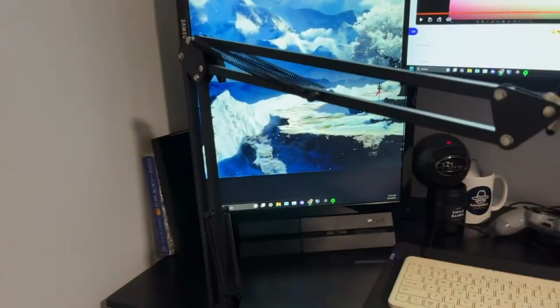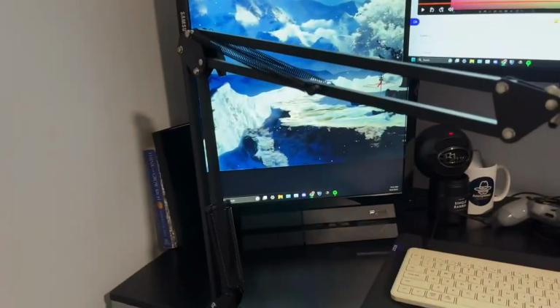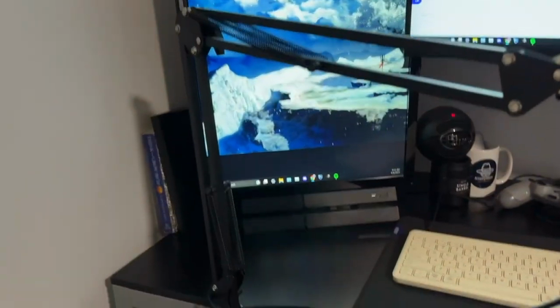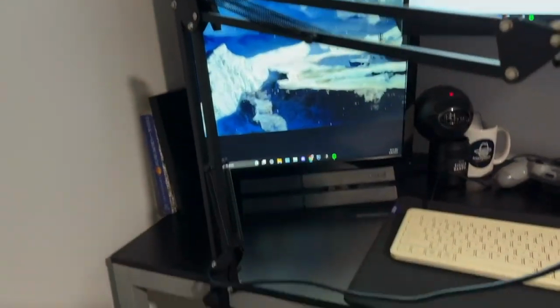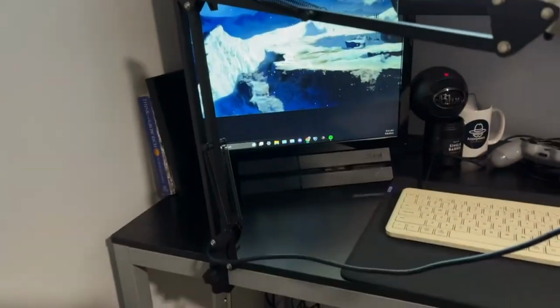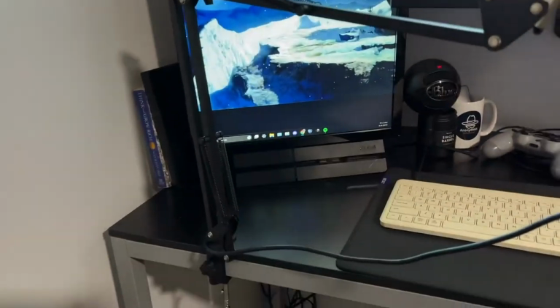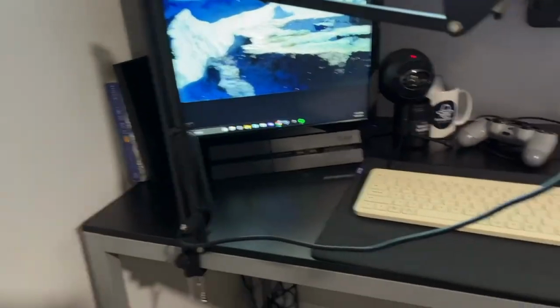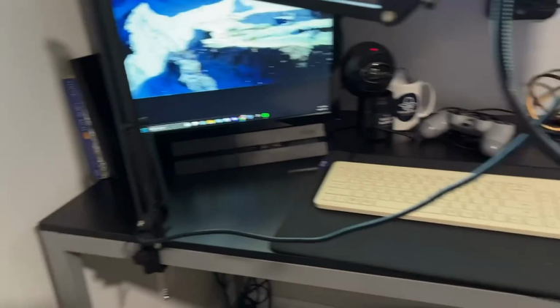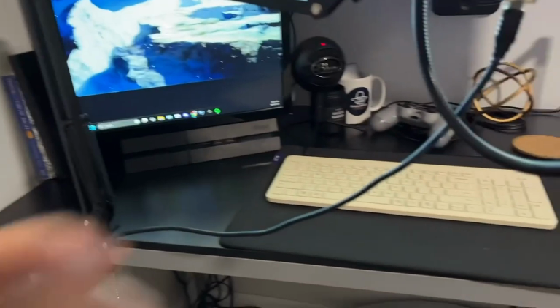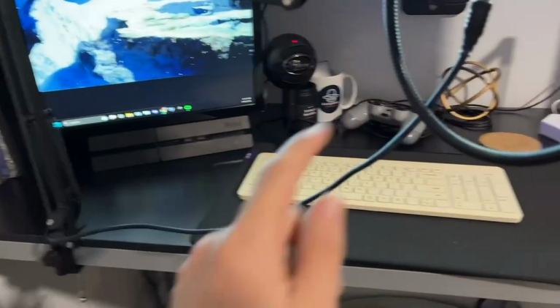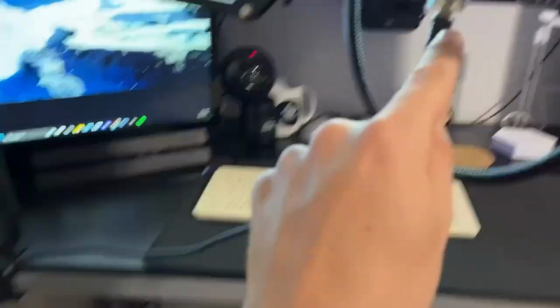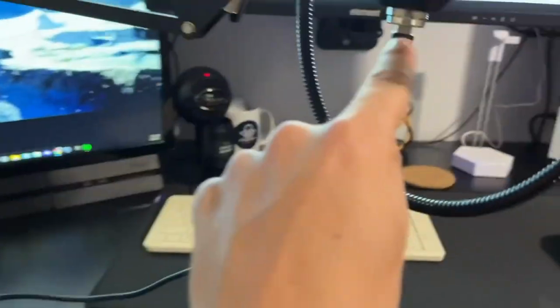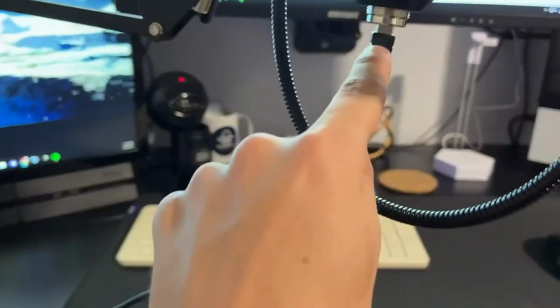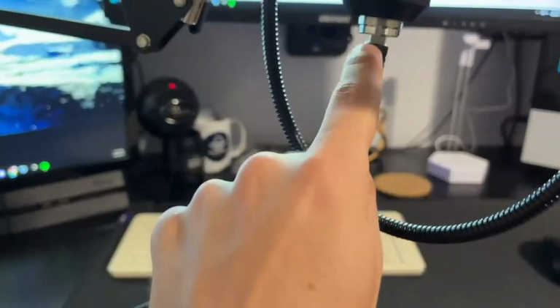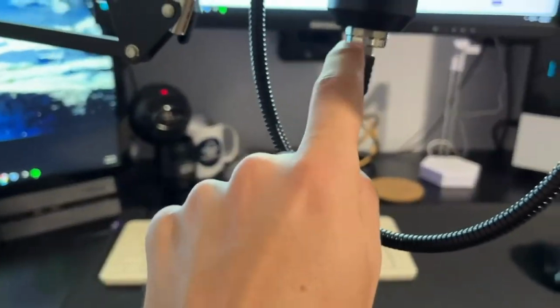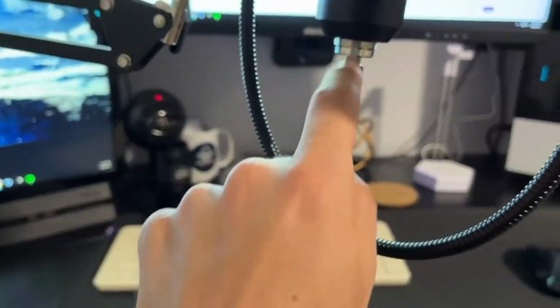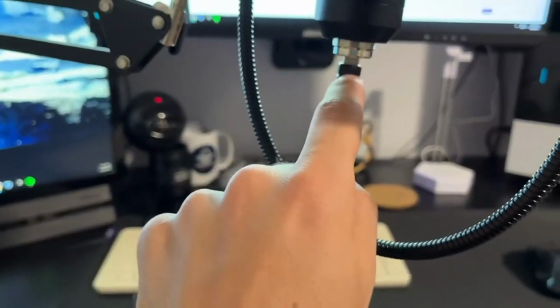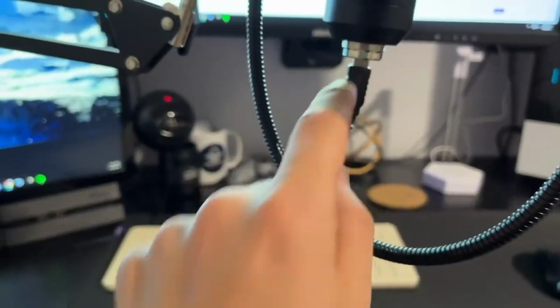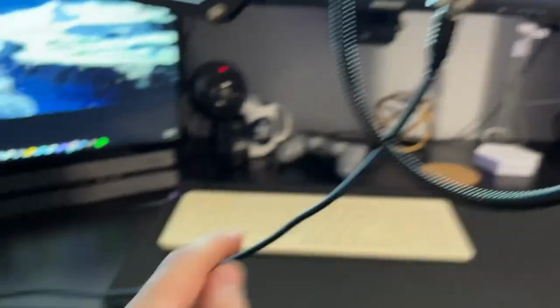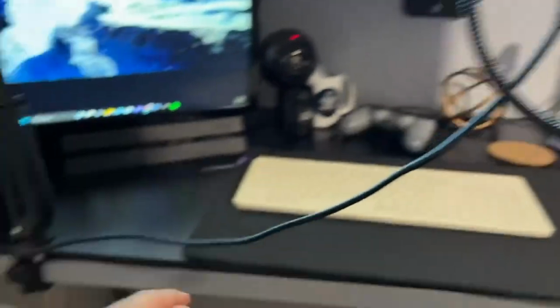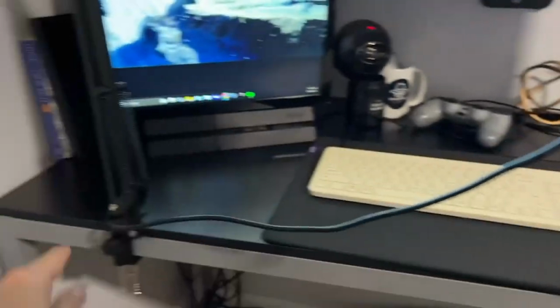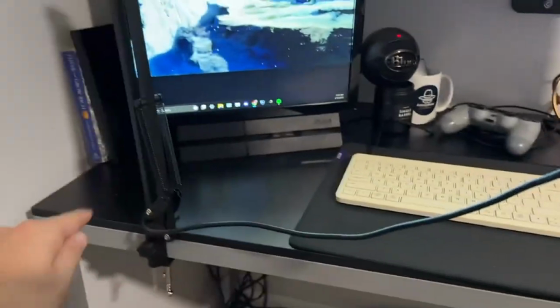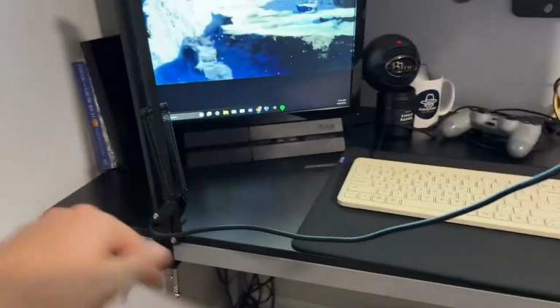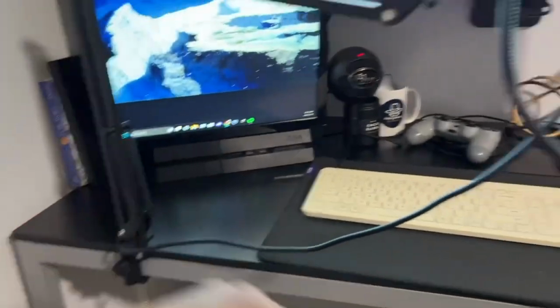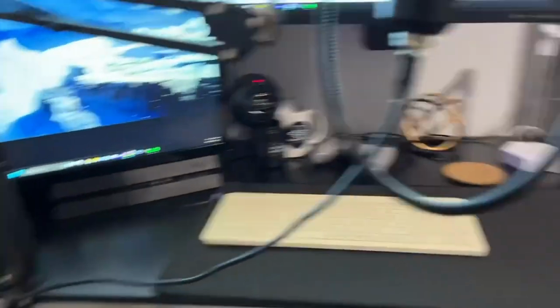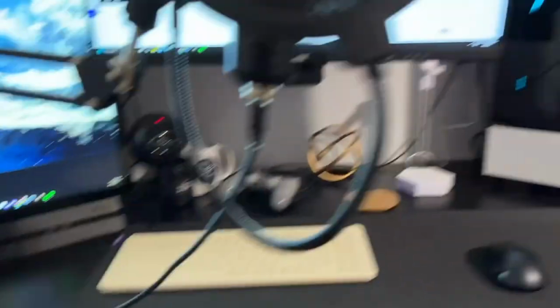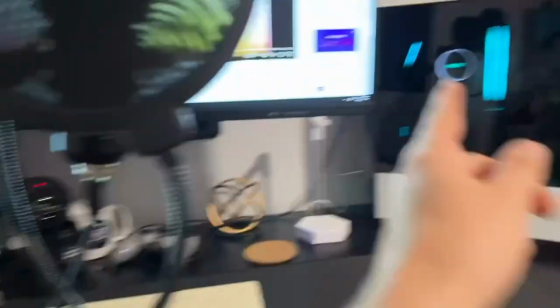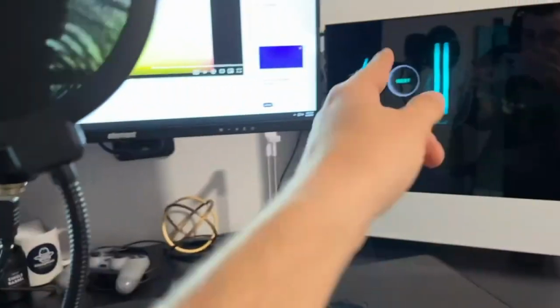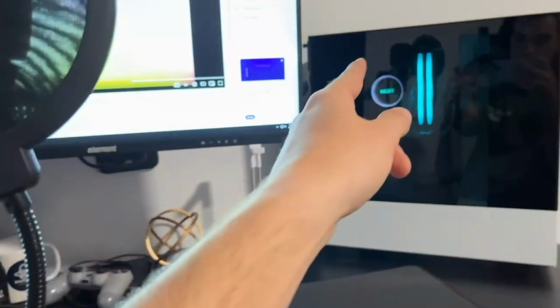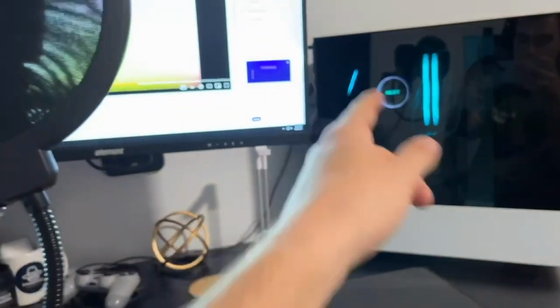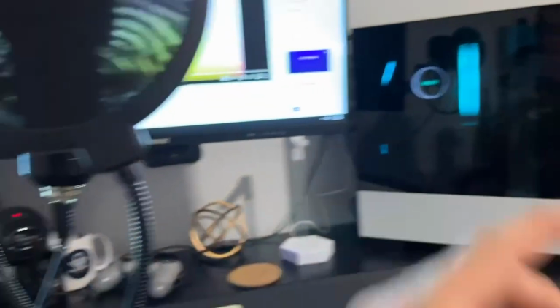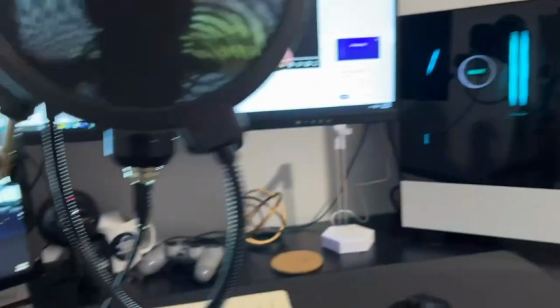Alright, so I got everything set up. I've got the wire plugged in — you just plug it in straight down there. I ran it to the back of the PC.